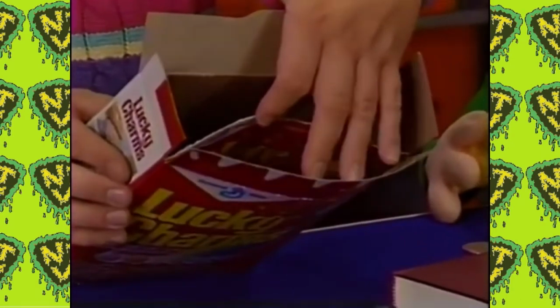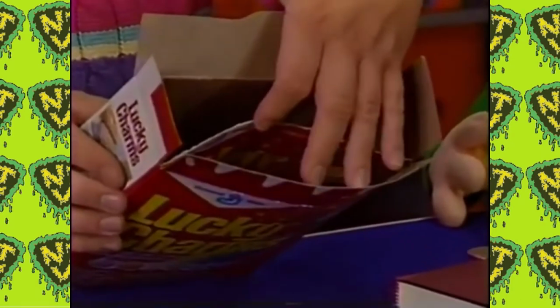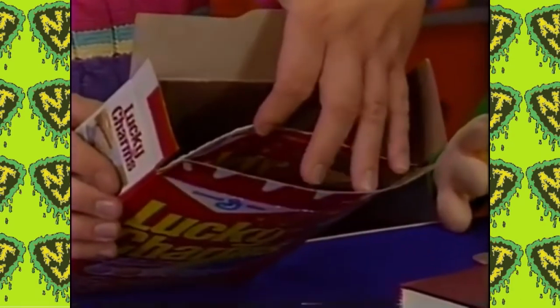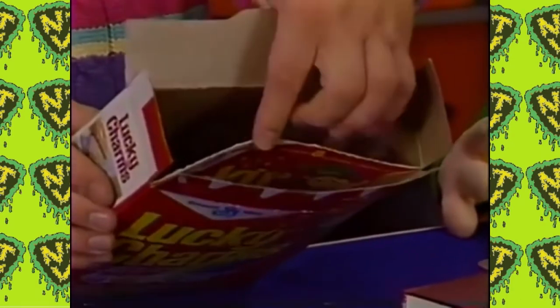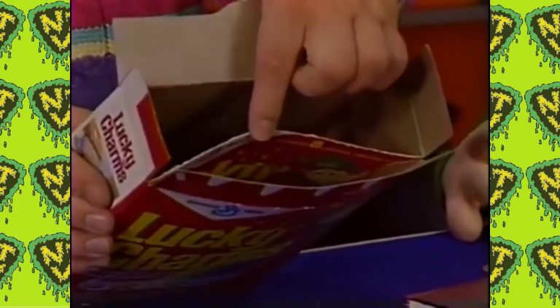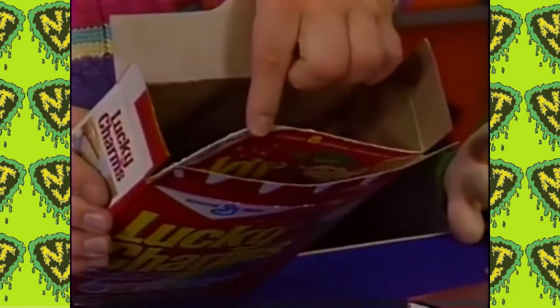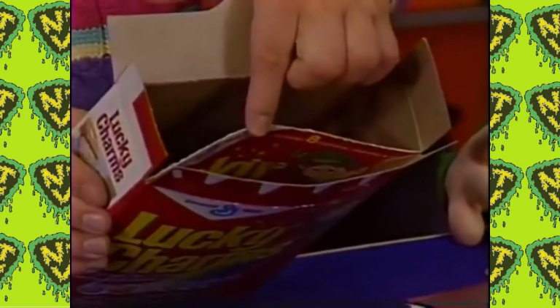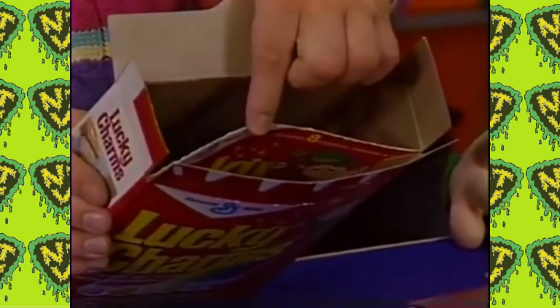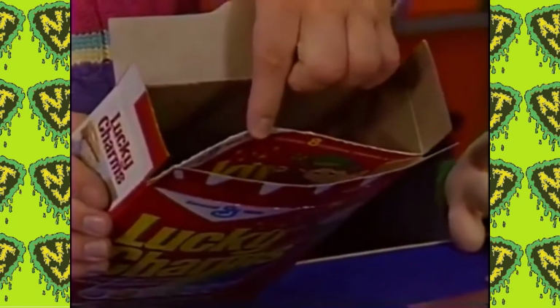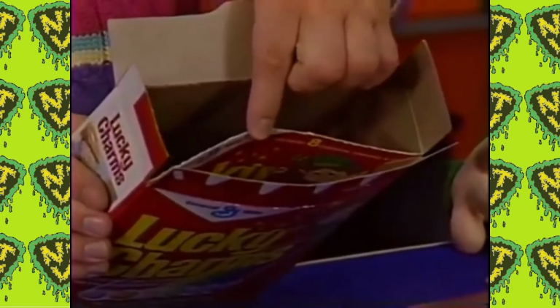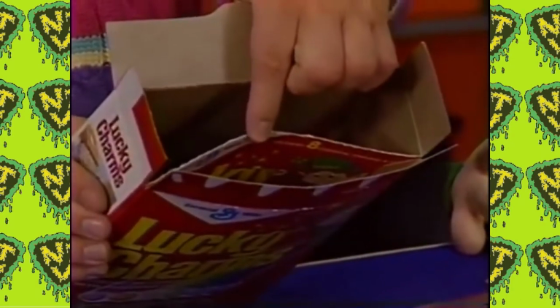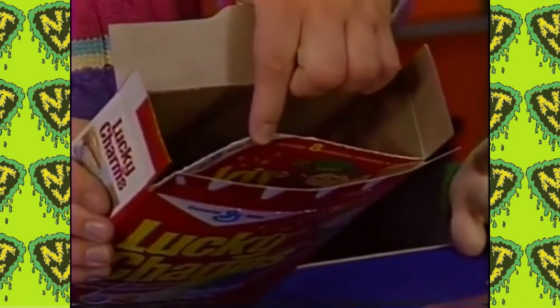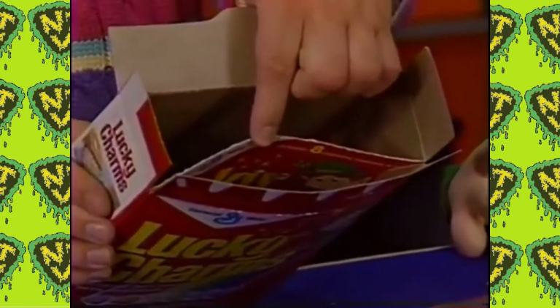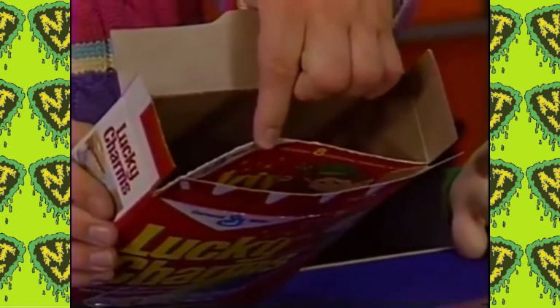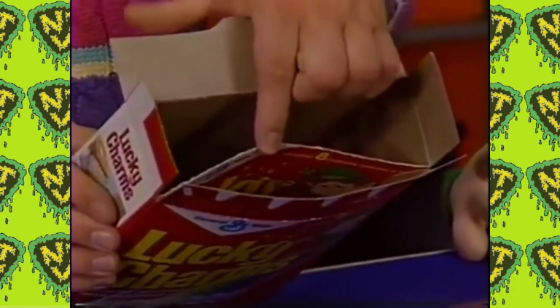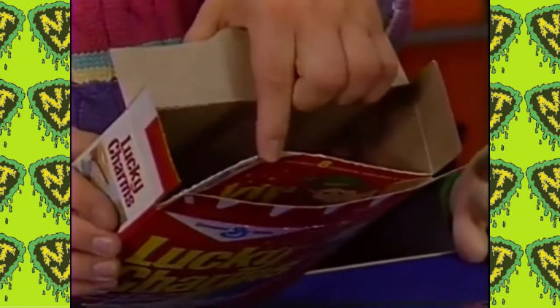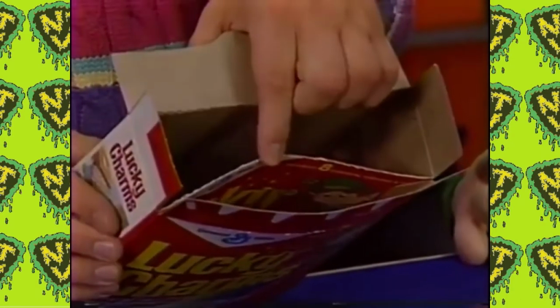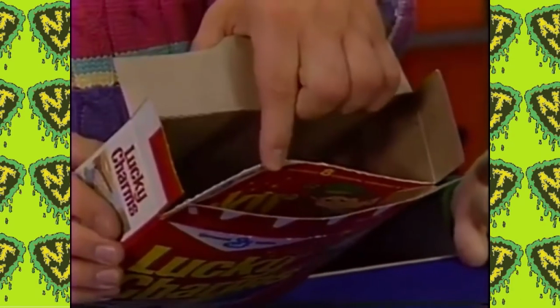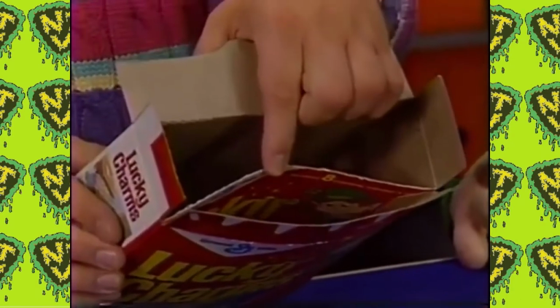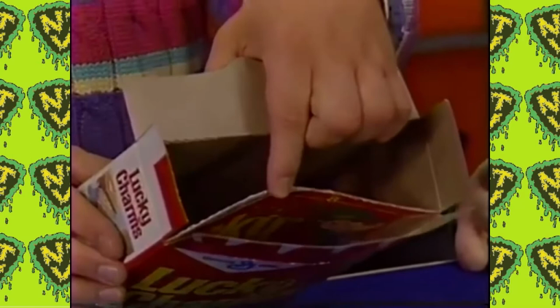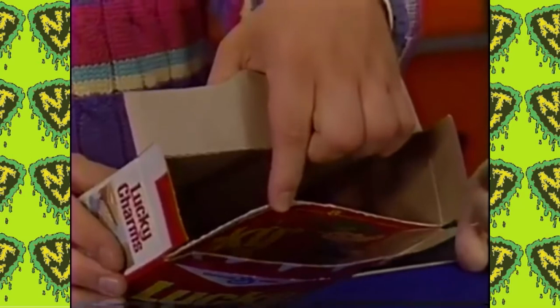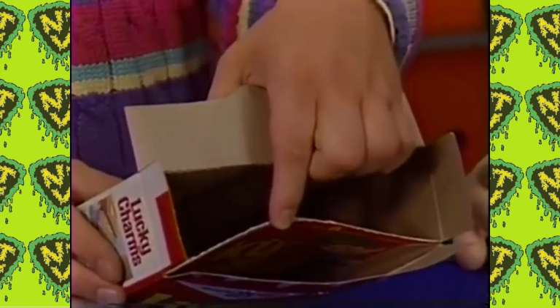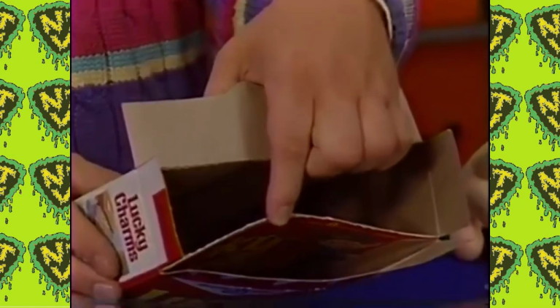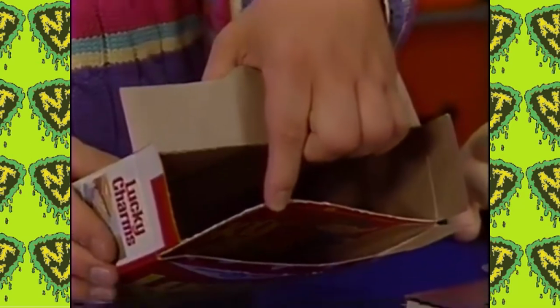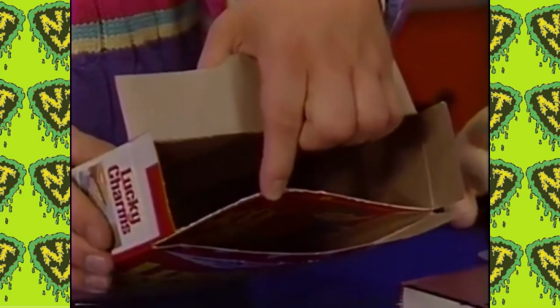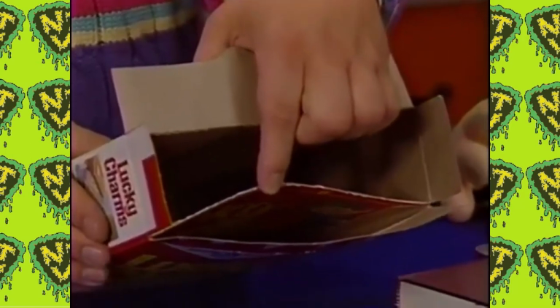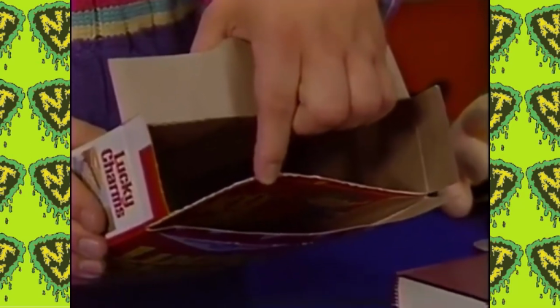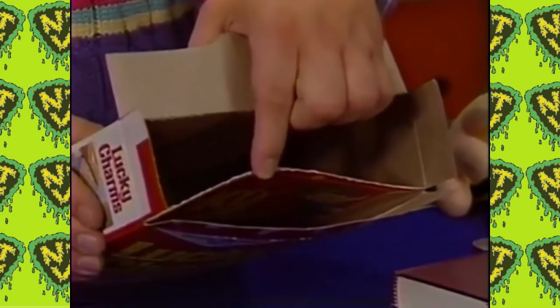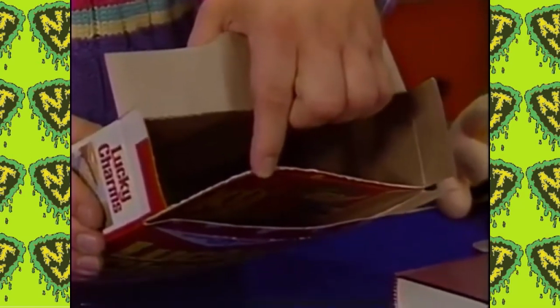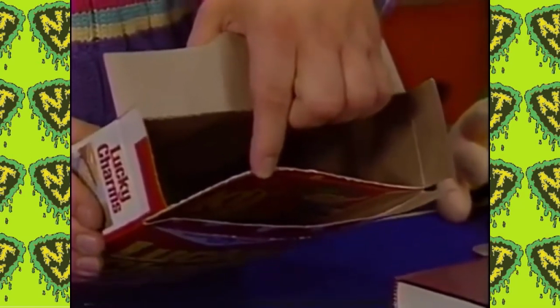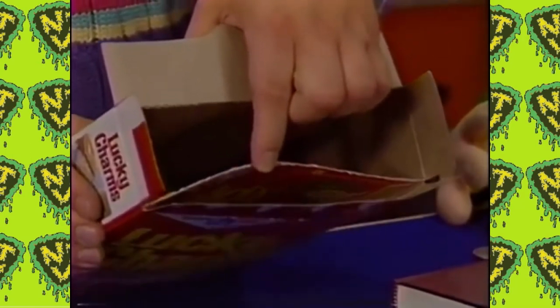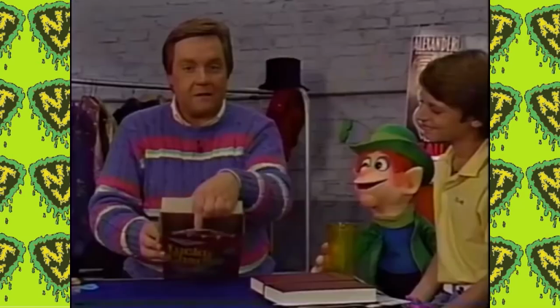Make sure the glue doesn't seep out of the sides and get on a tablecloth or a wooden table. Once that's set, you can set it aside for about two hours — it'll take a little while for the glue to dry. When it's finished, your box will look like this. It looks like an ordinary box, but we've created a hidden pocket in it. The hidden pocket goes all the way down to the bottom.